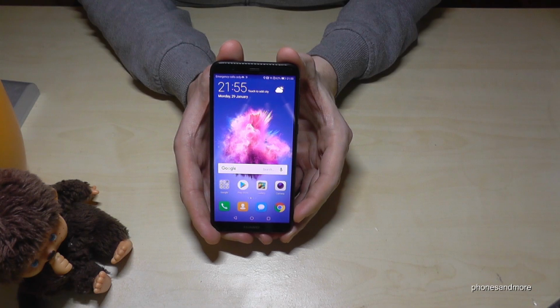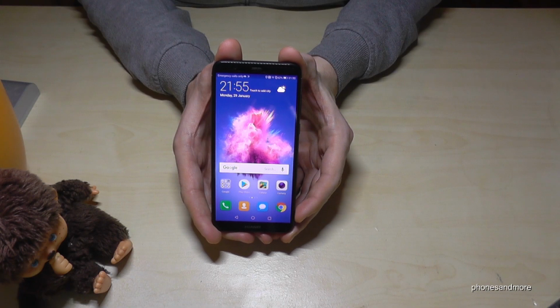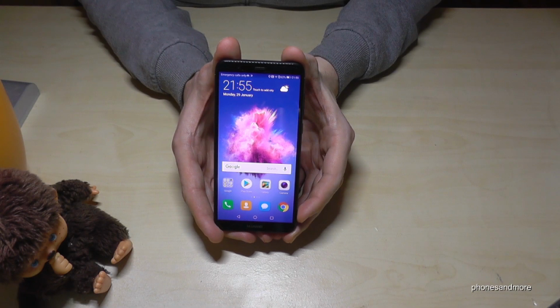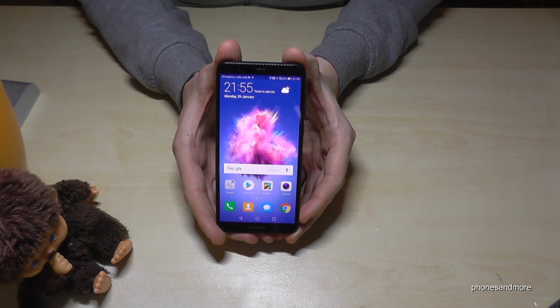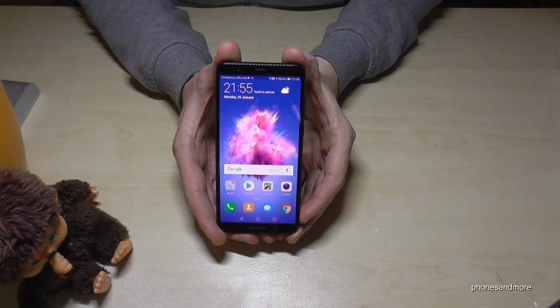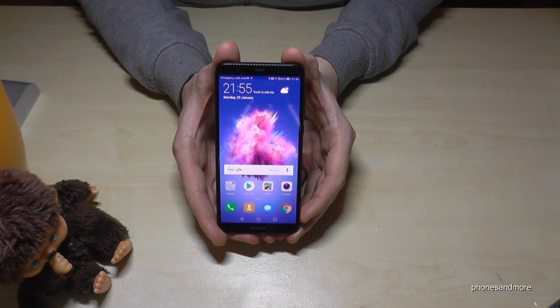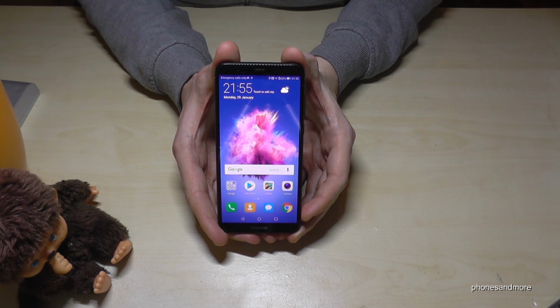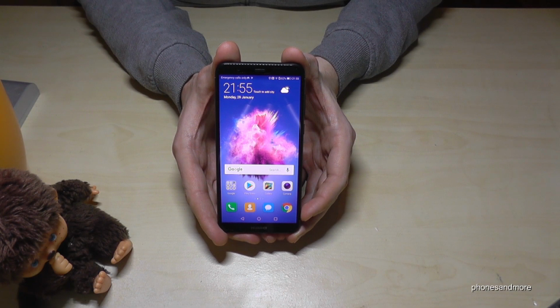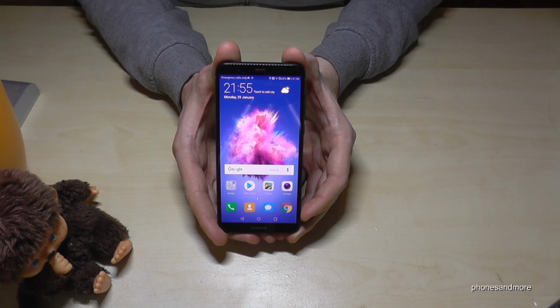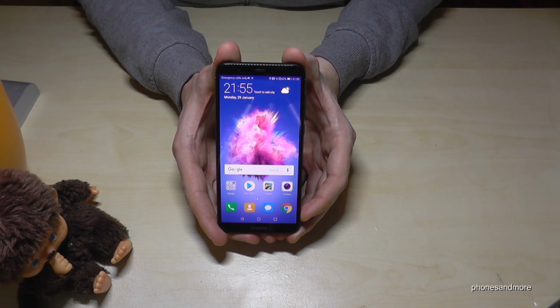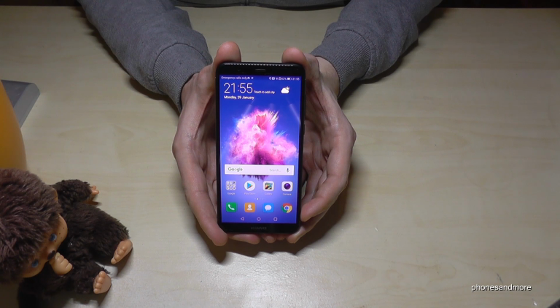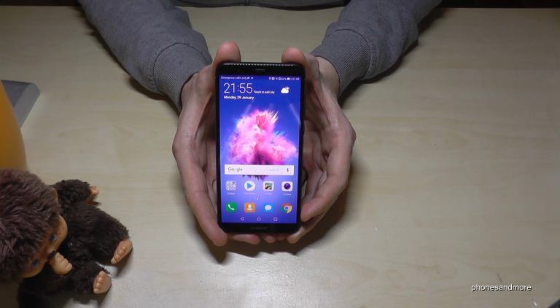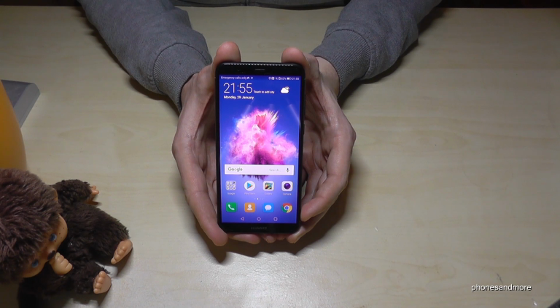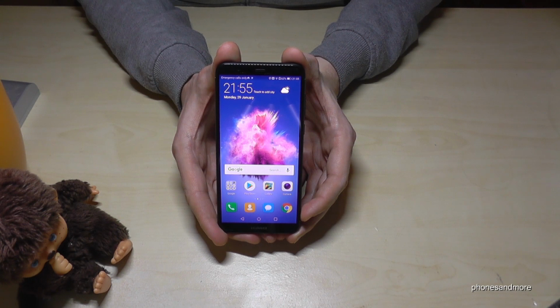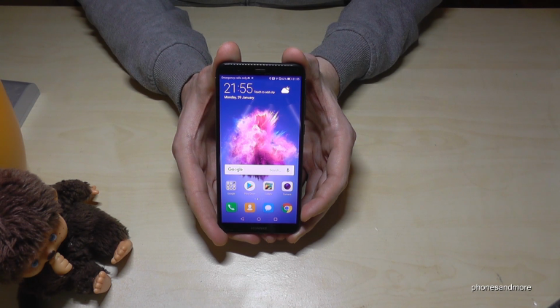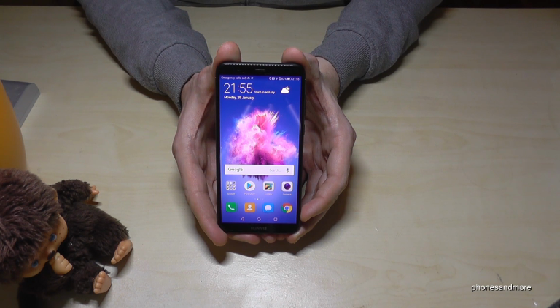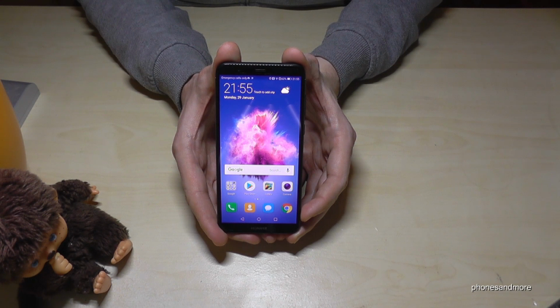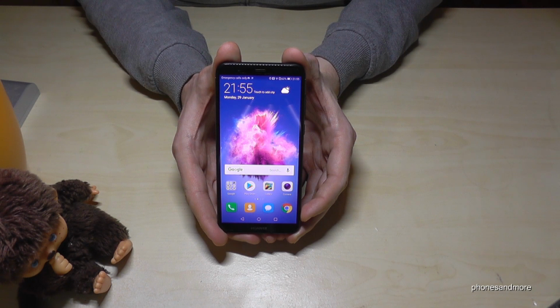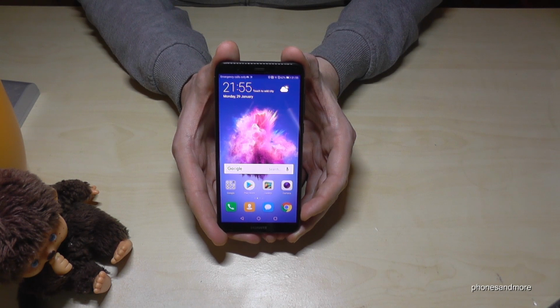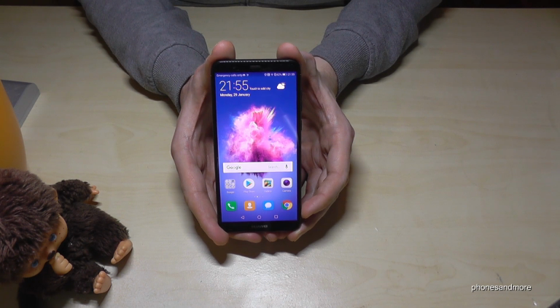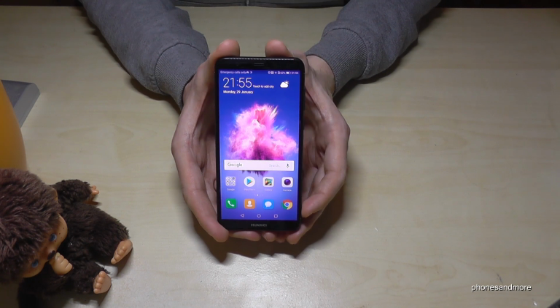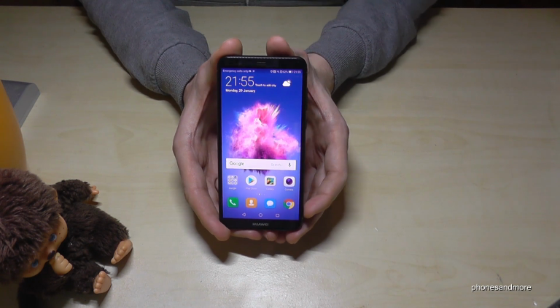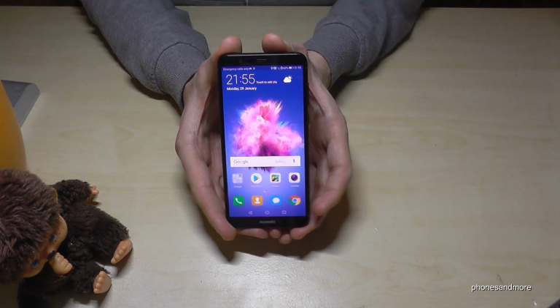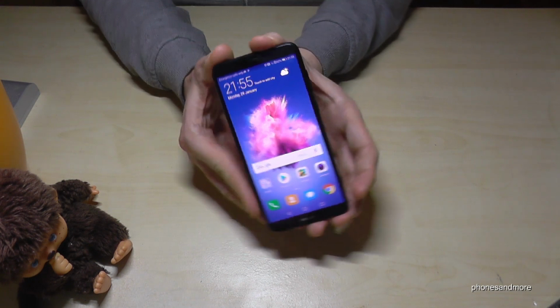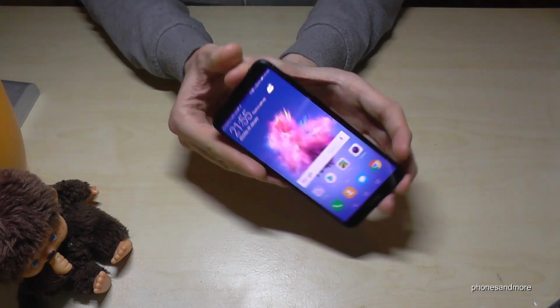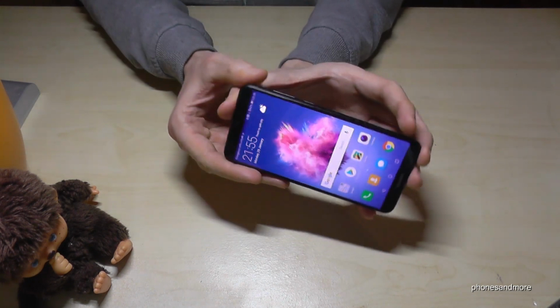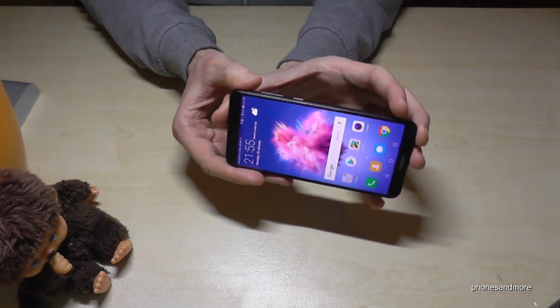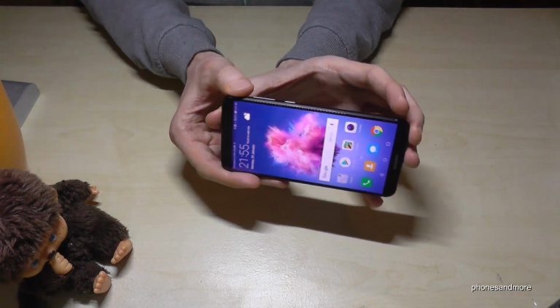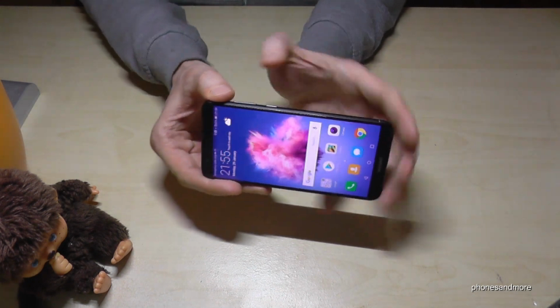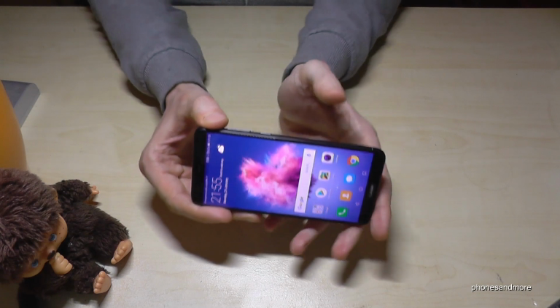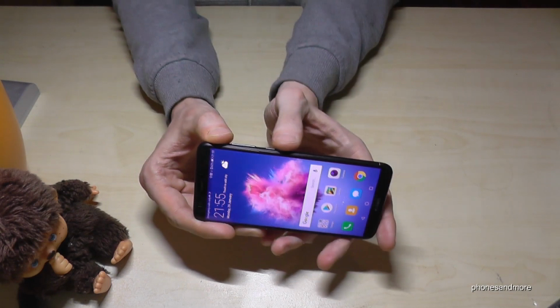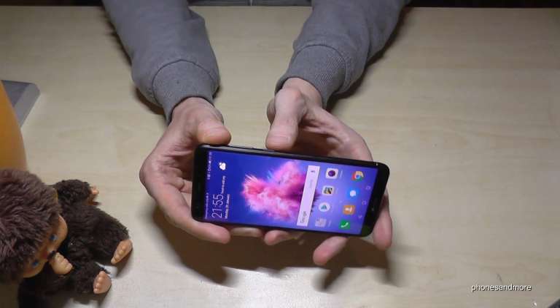Hello everybody! I want to show you with this video how to take a screenshot with the Huawei P Smart. So there are three ways. Let me show you the first one.